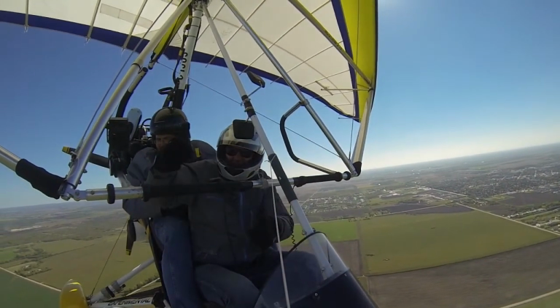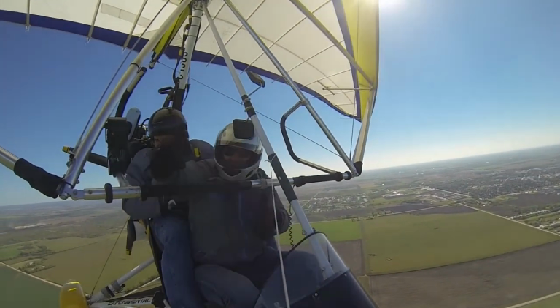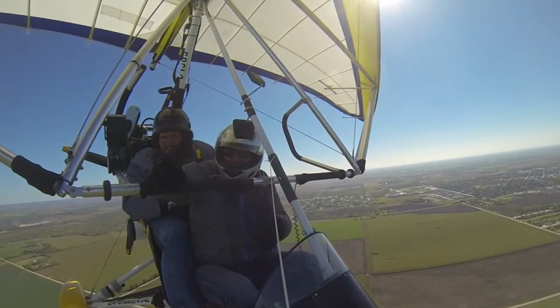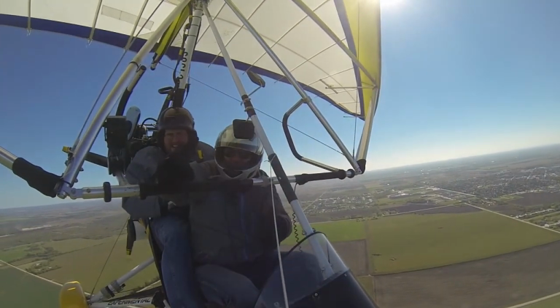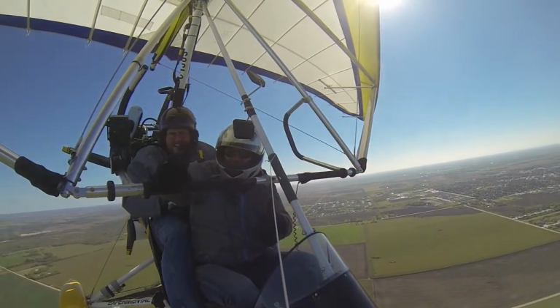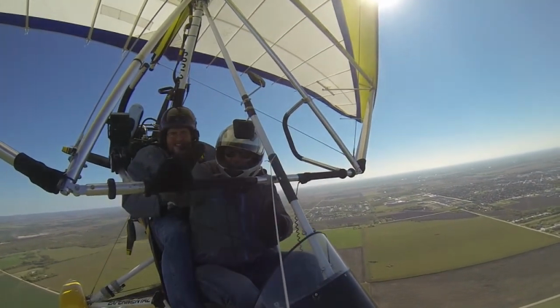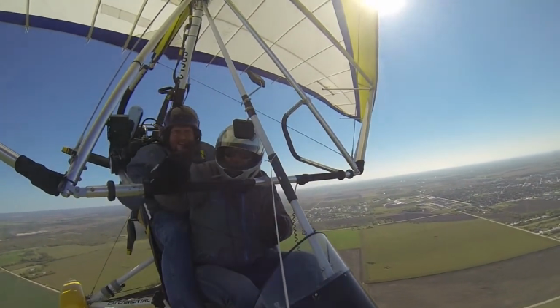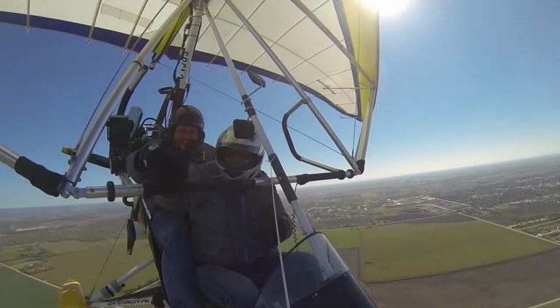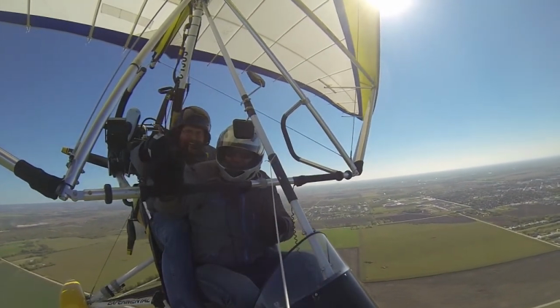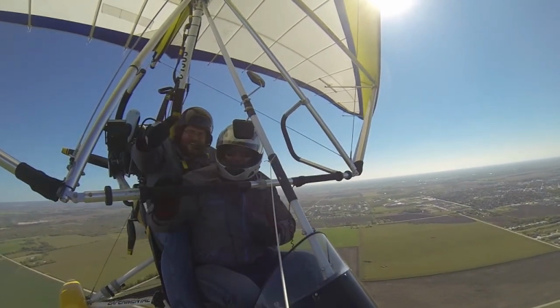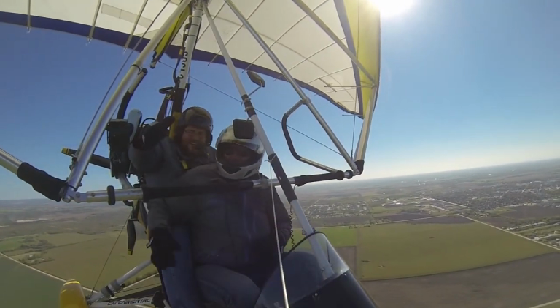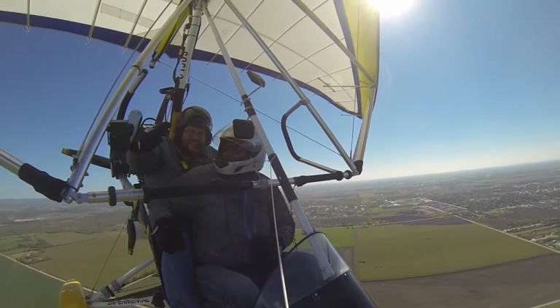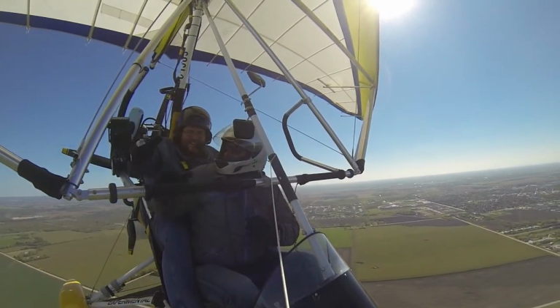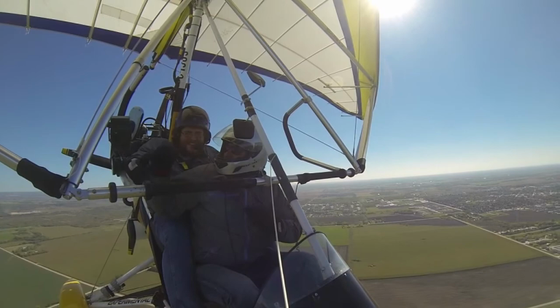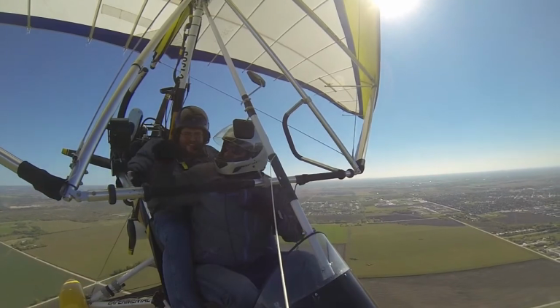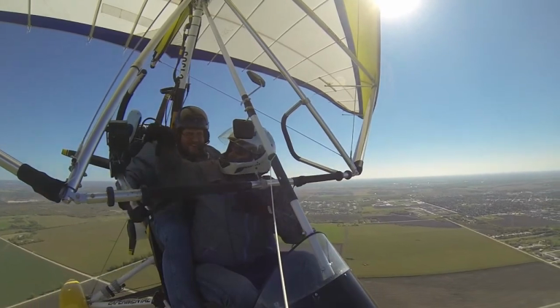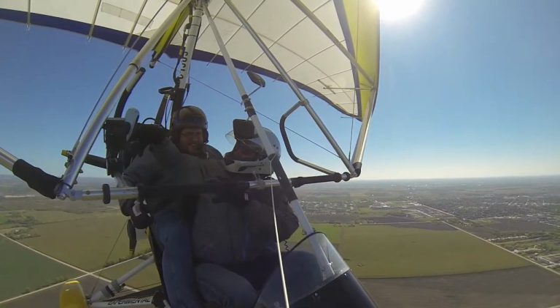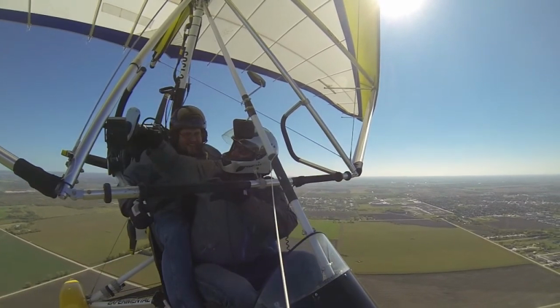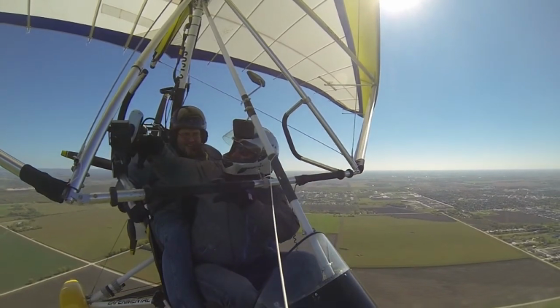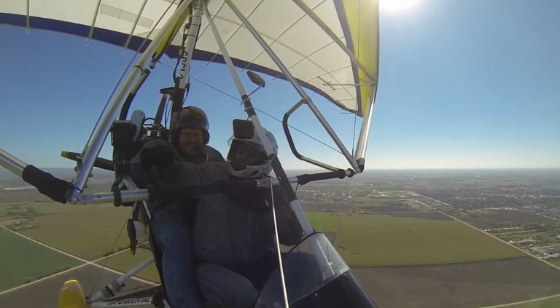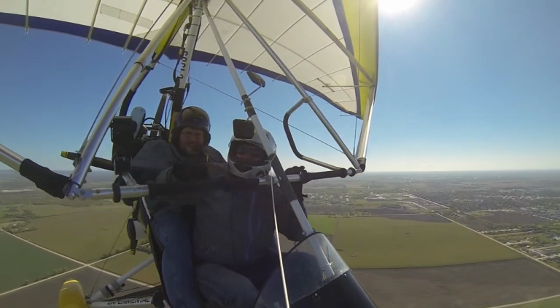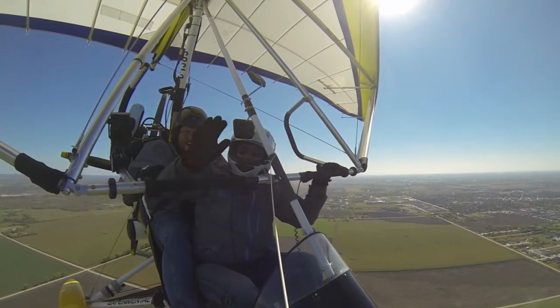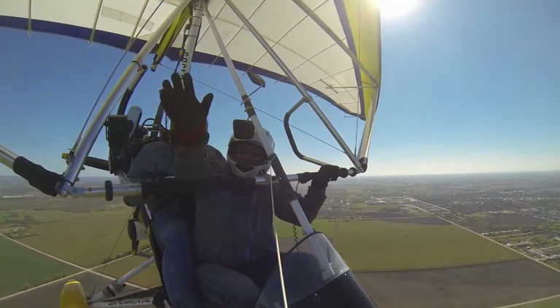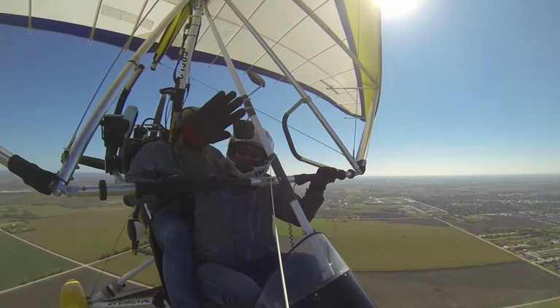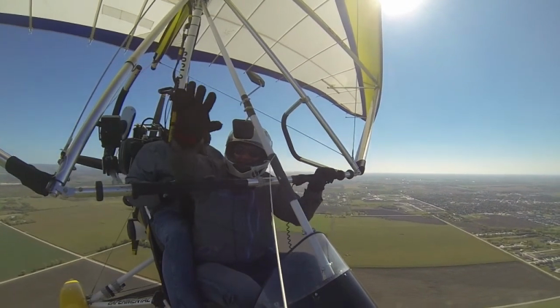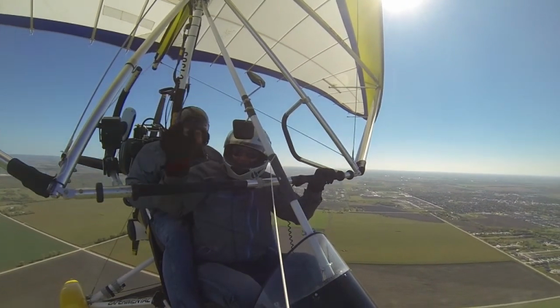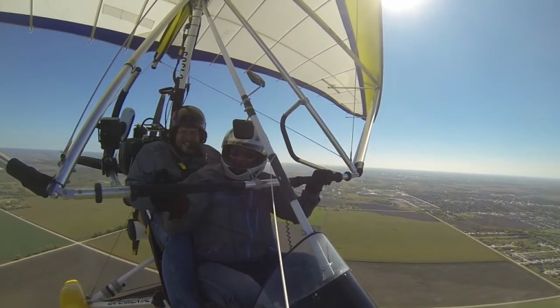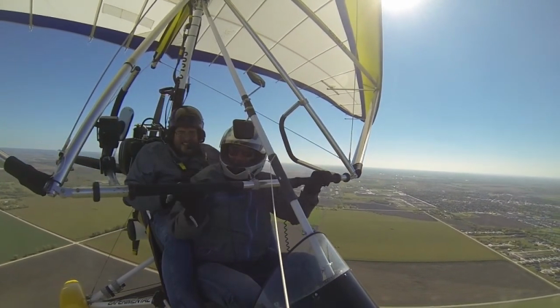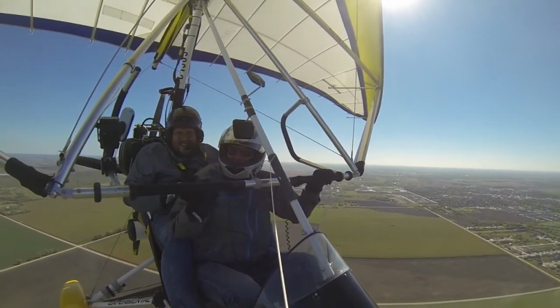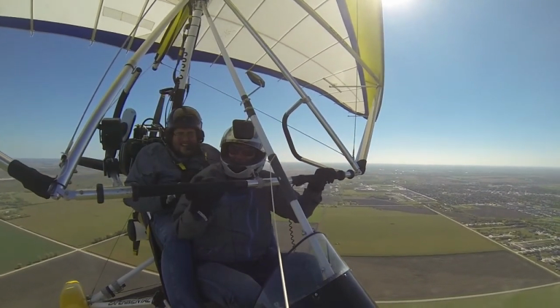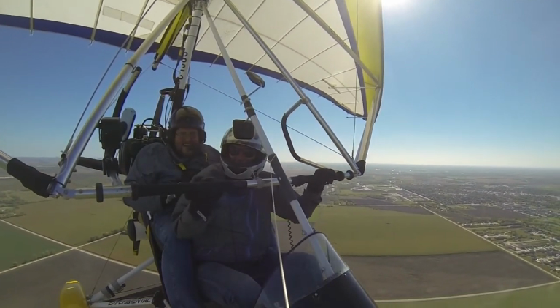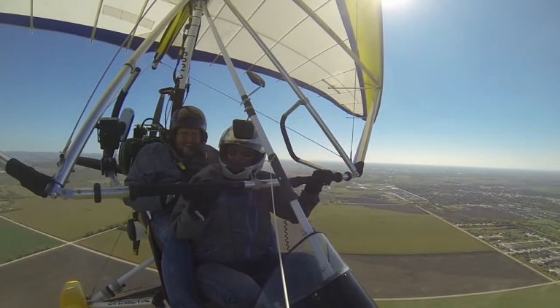Alright! Thumbs up! Flying! You get thumbs down. Alright, bye! See you later on the ground!